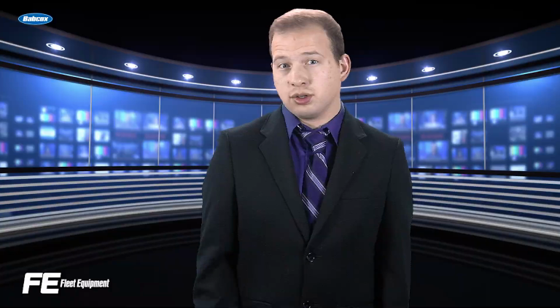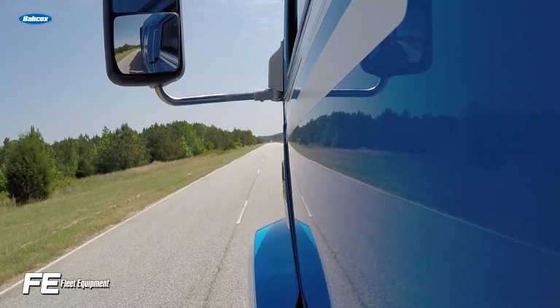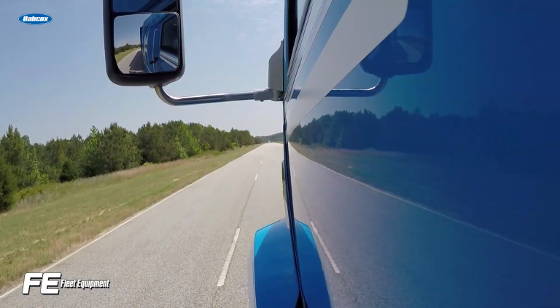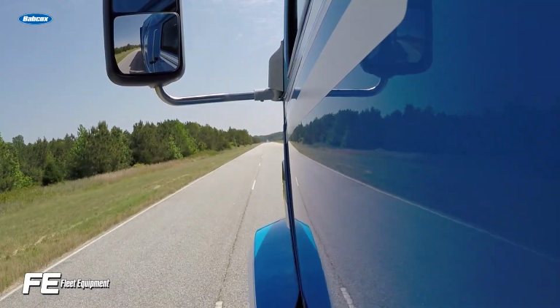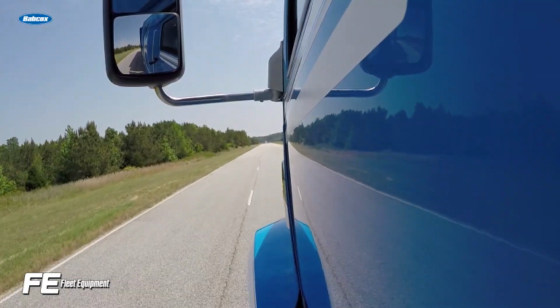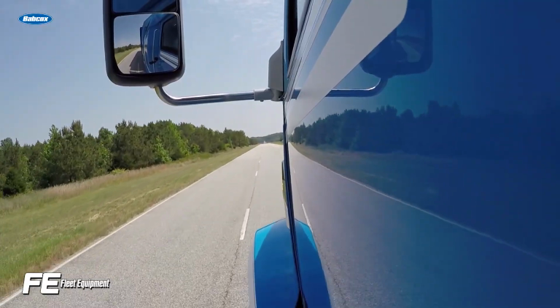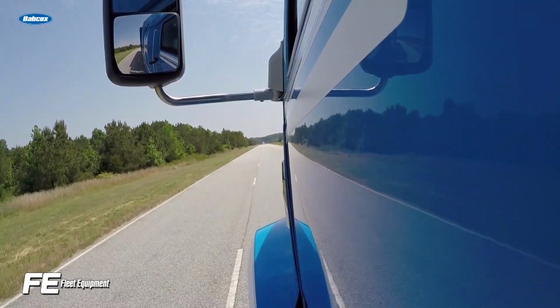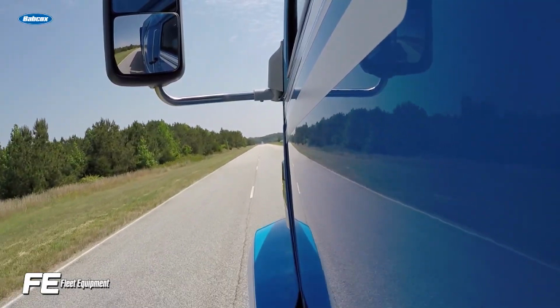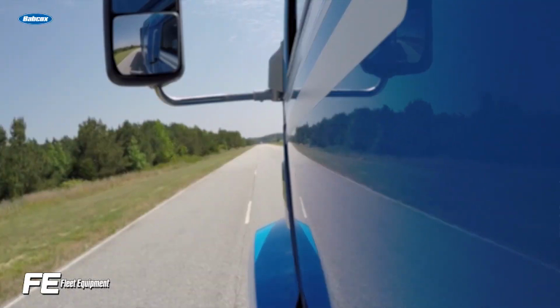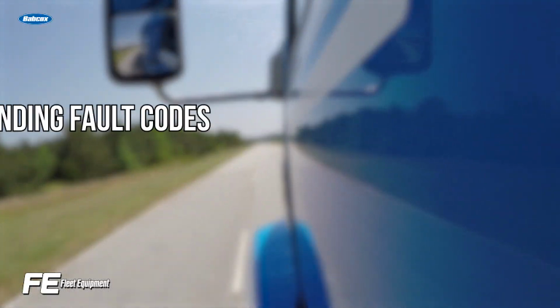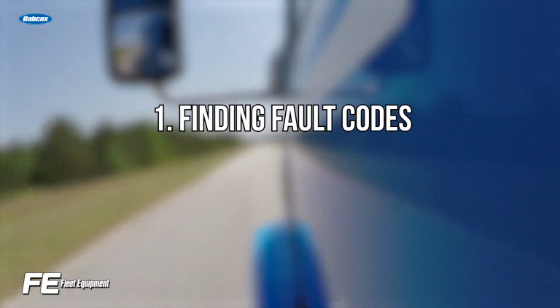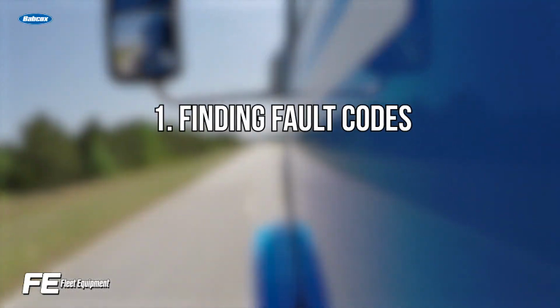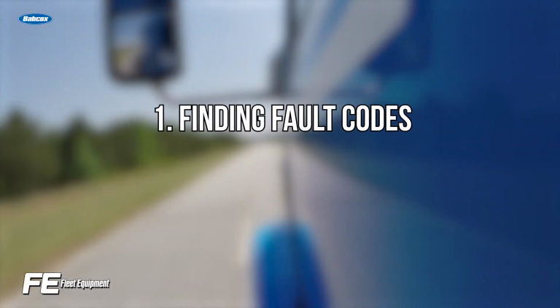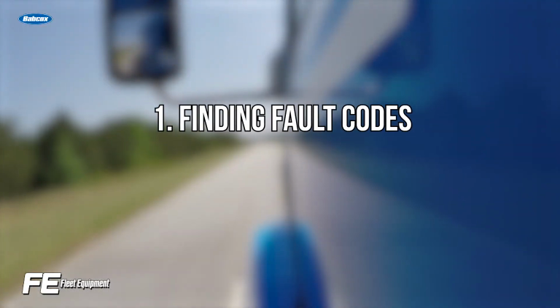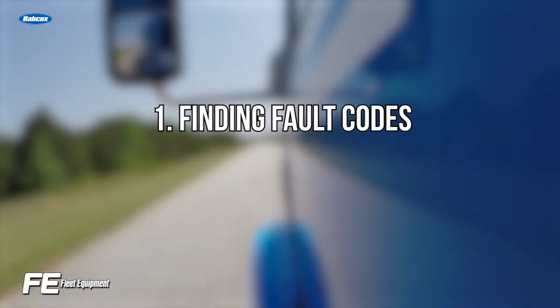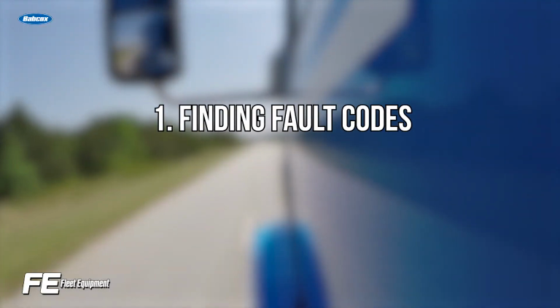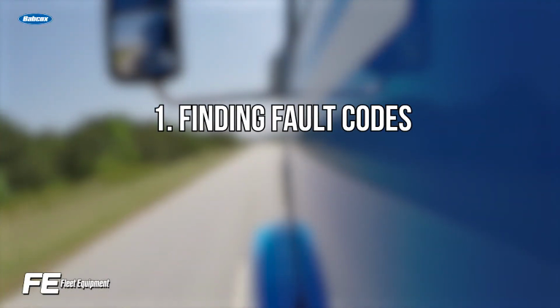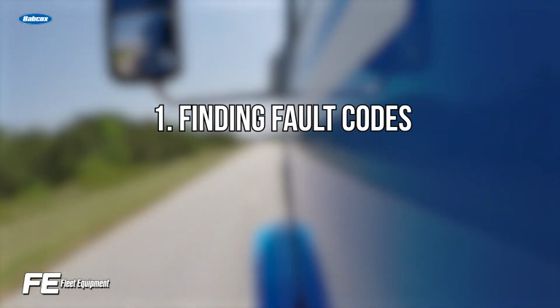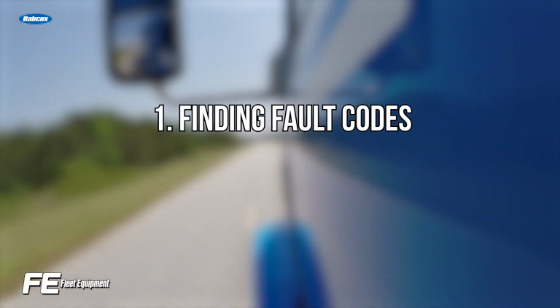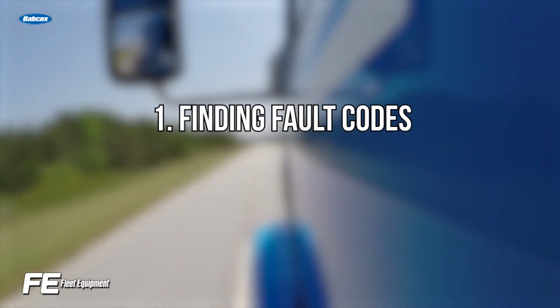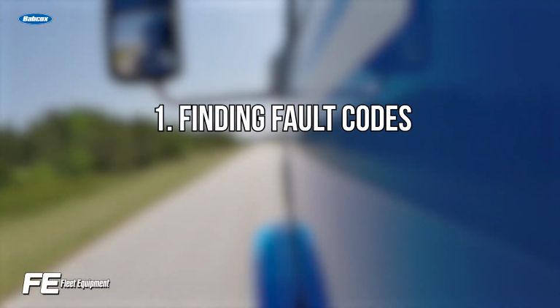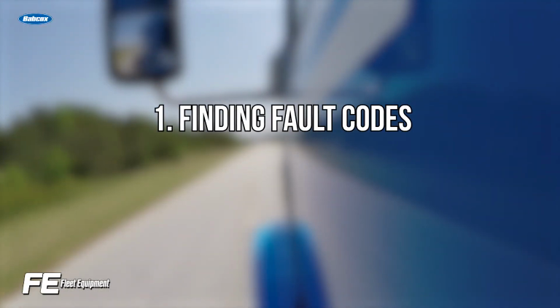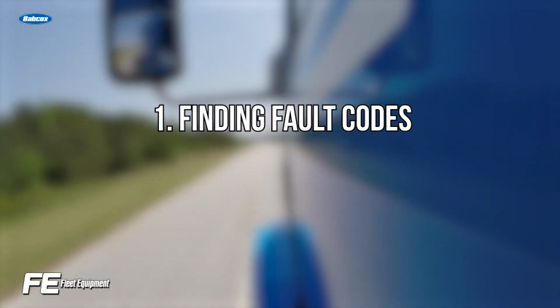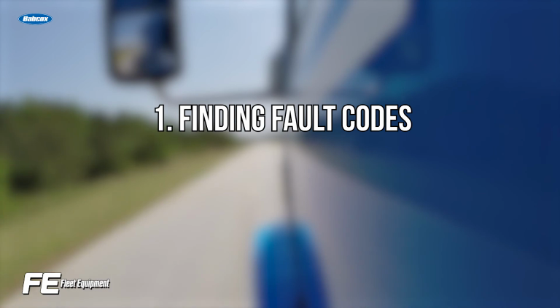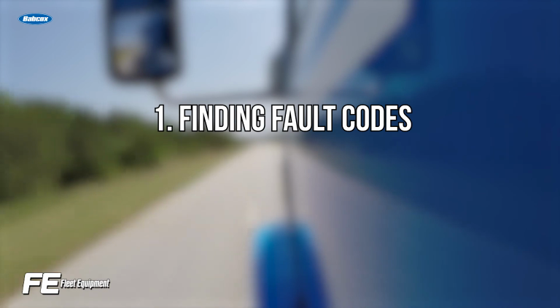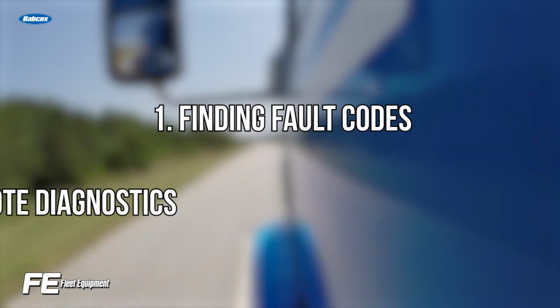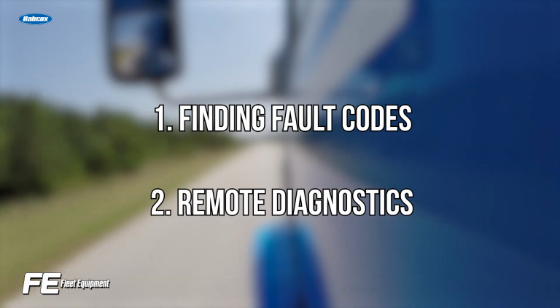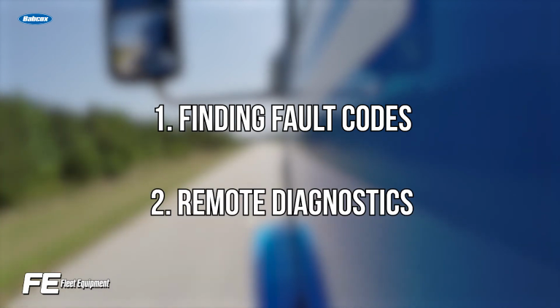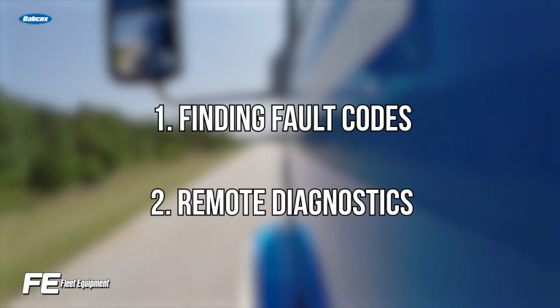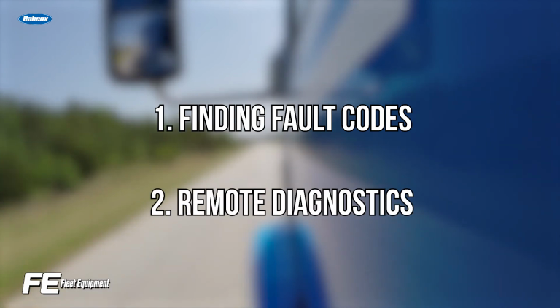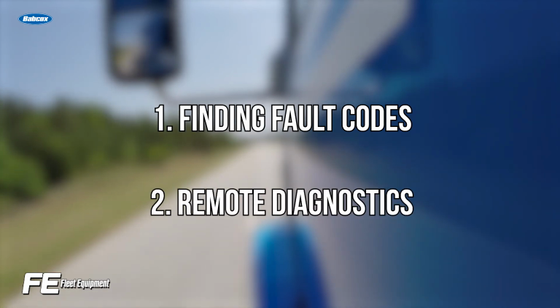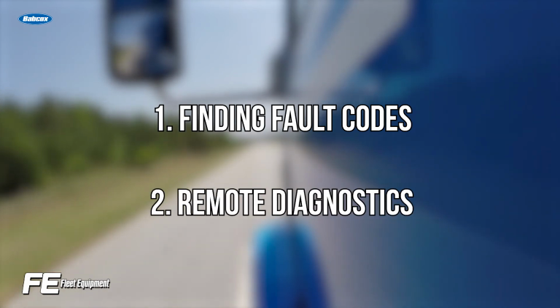There are two steps to this. First is finding the fault codes and understanding what goes wrong, and the second is a deeper dive with remote diagnostics.